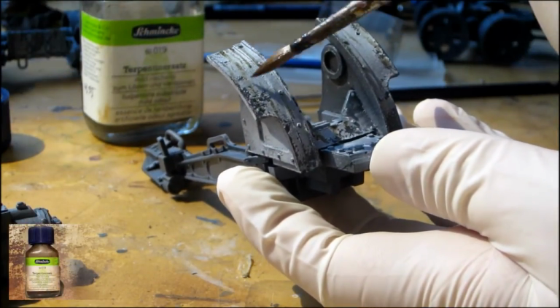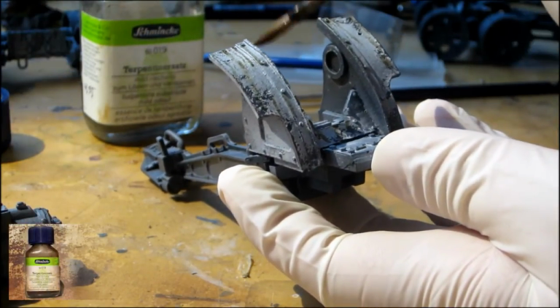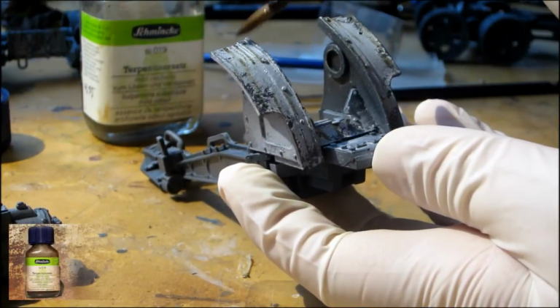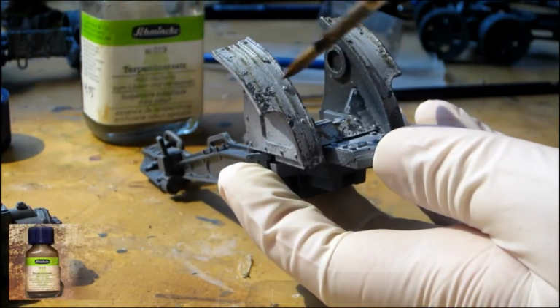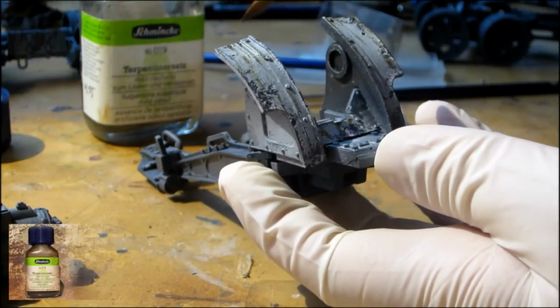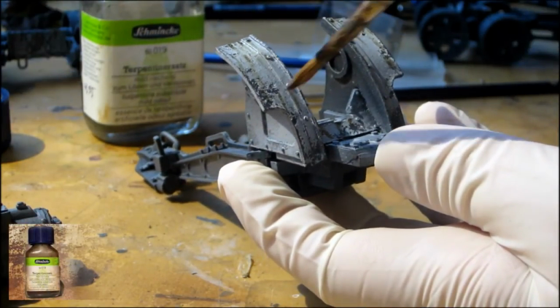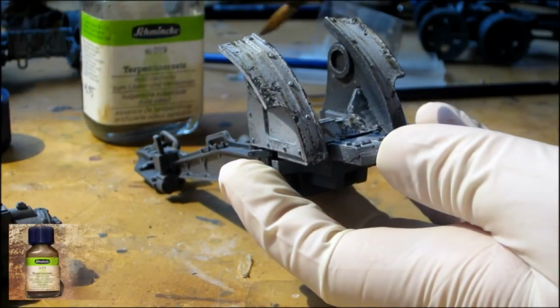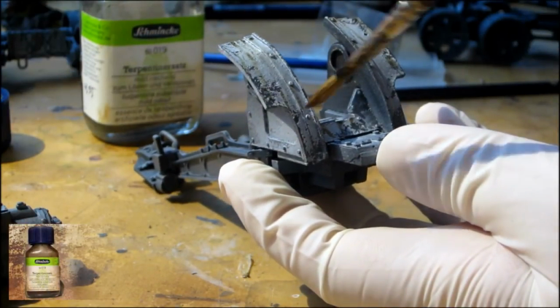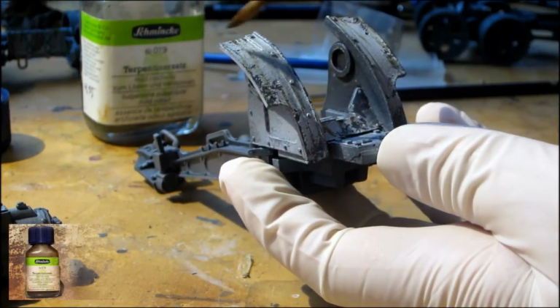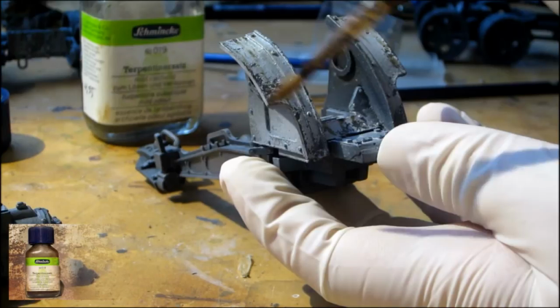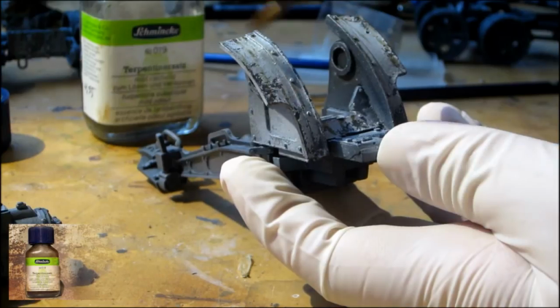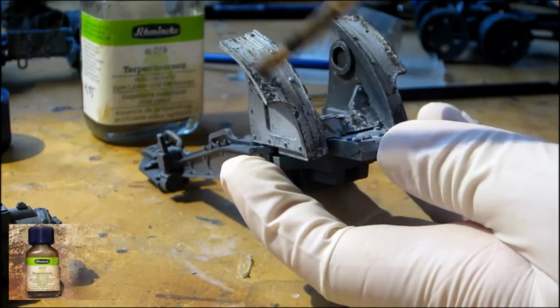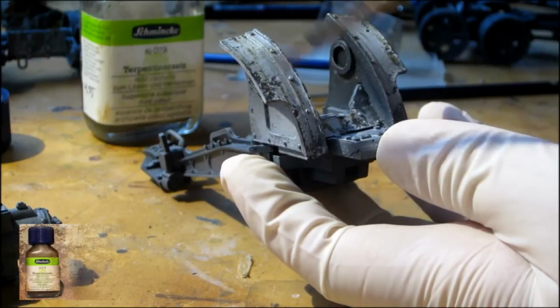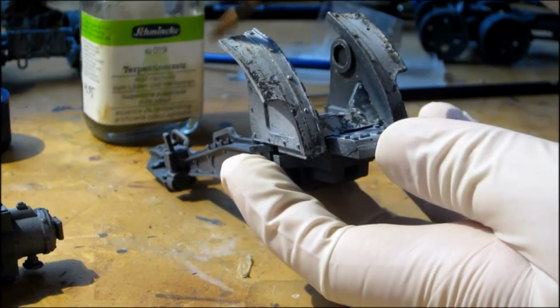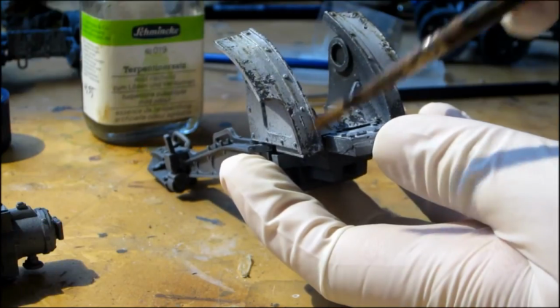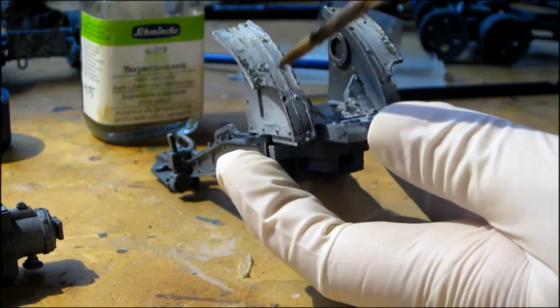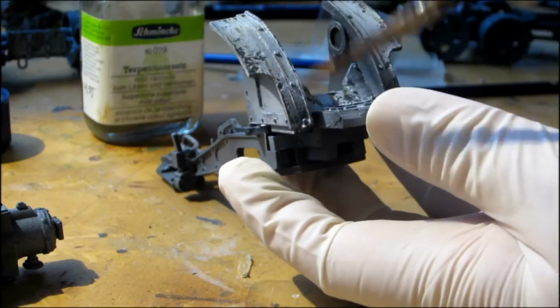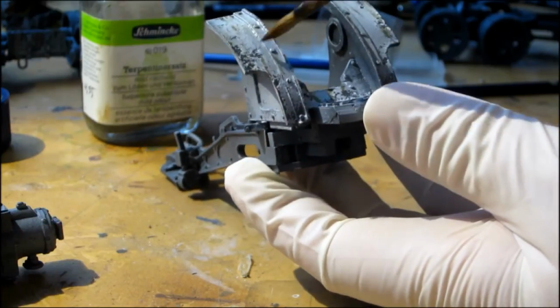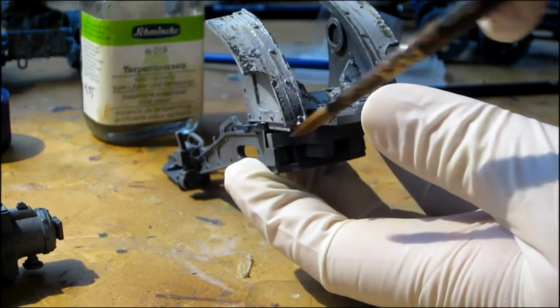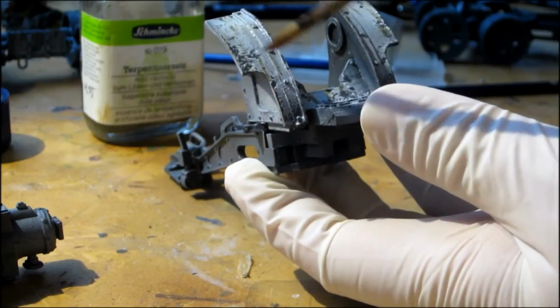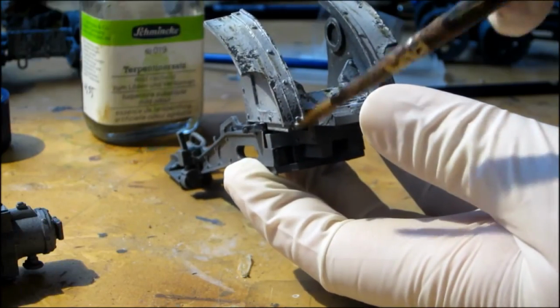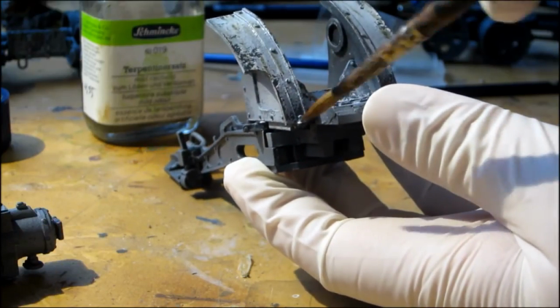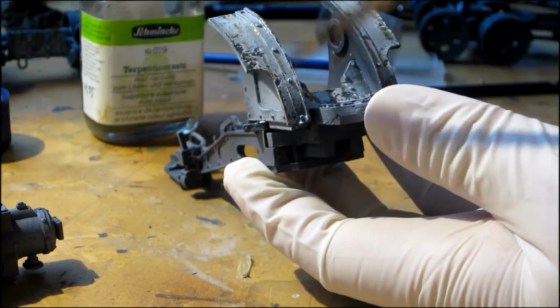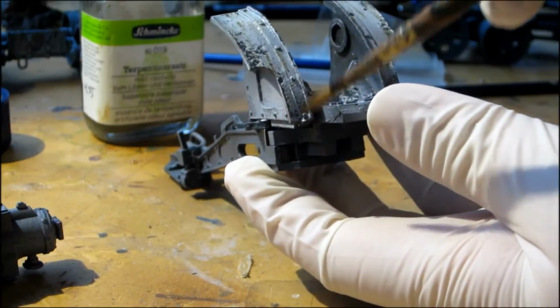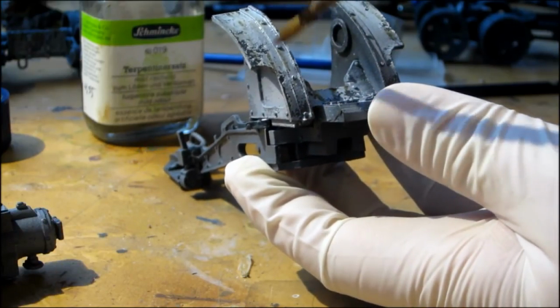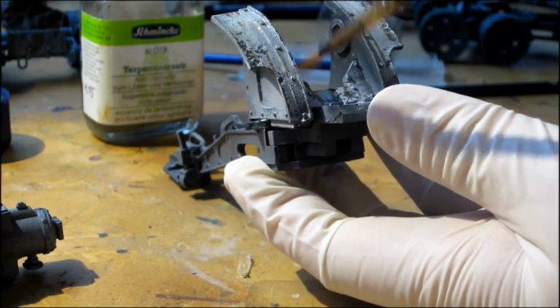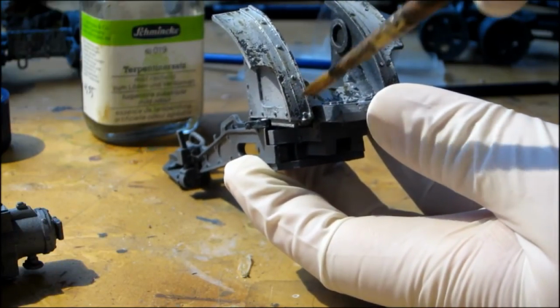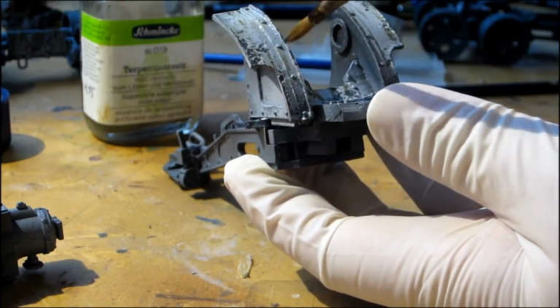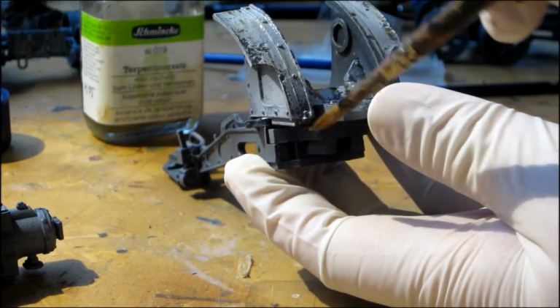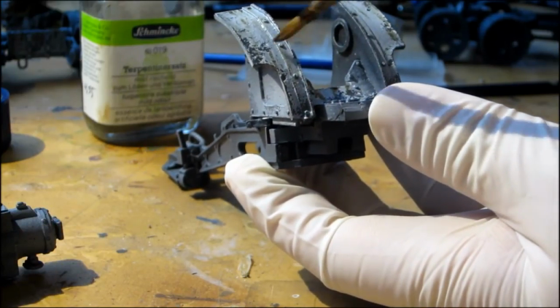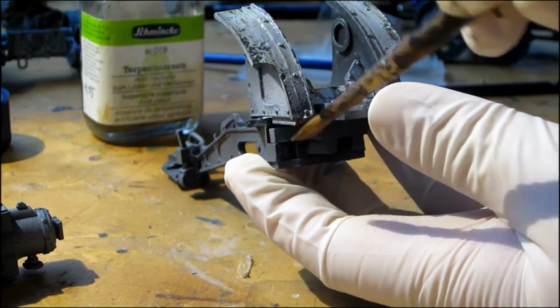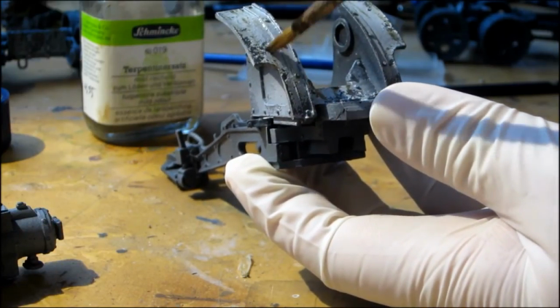Then take white spirit and smoothen the edges and blur out the lines you've drawn.